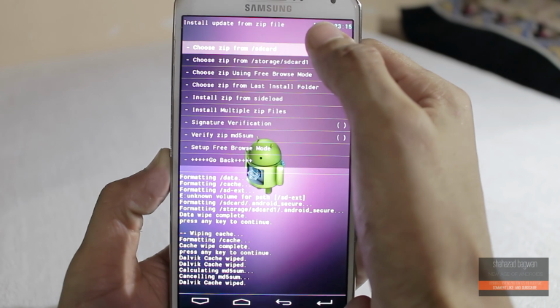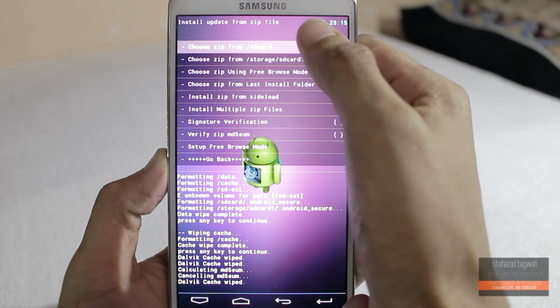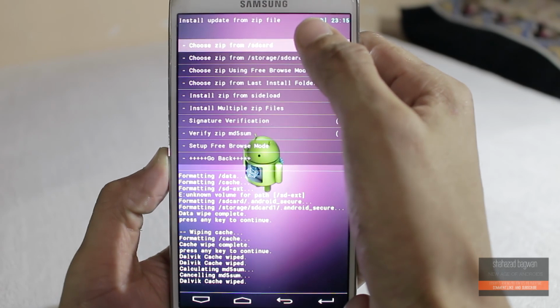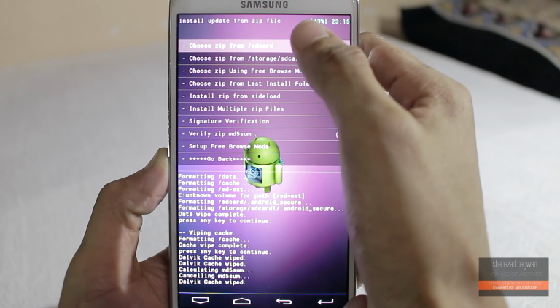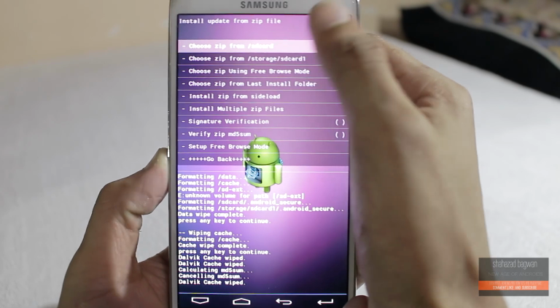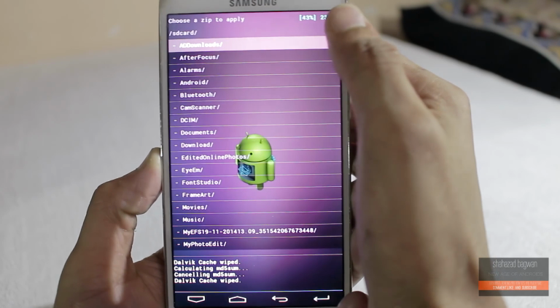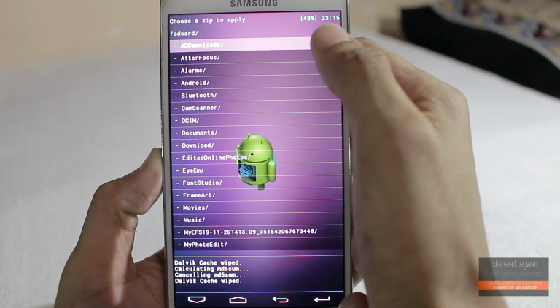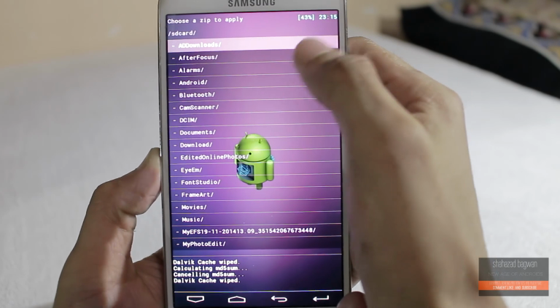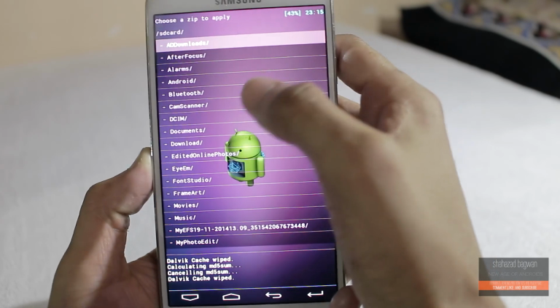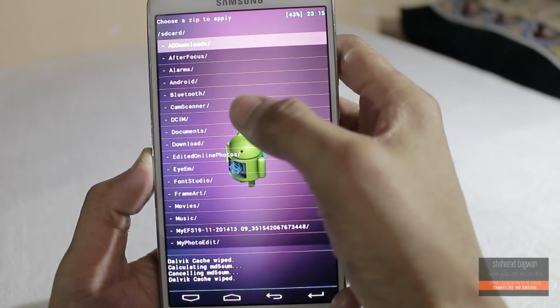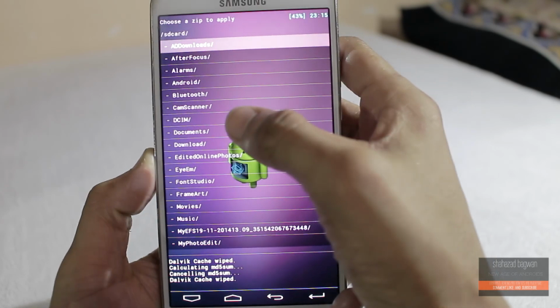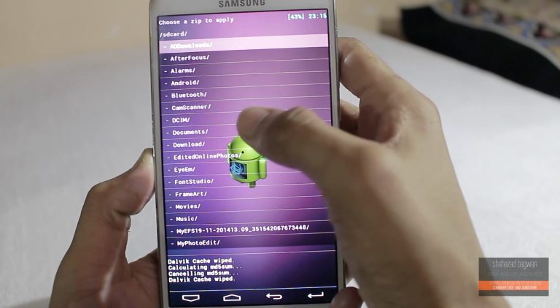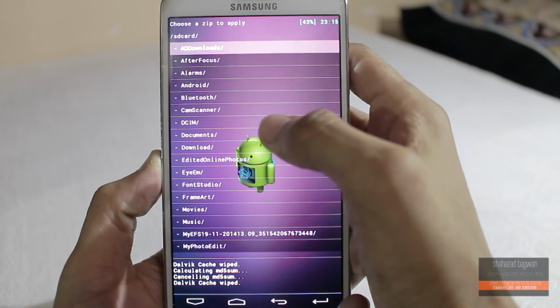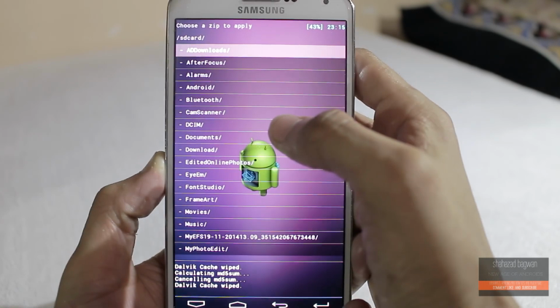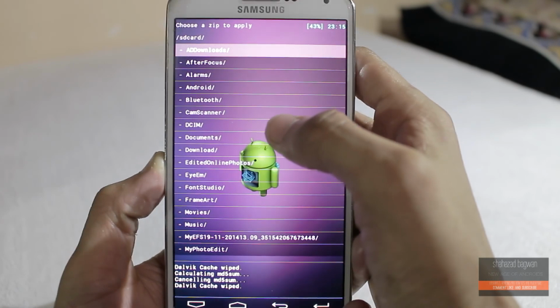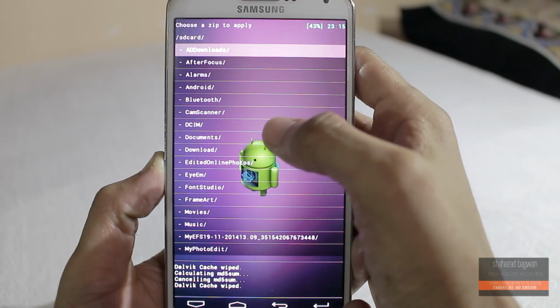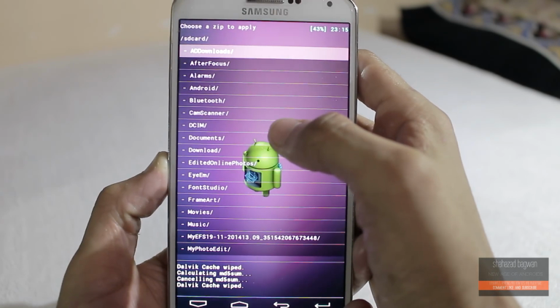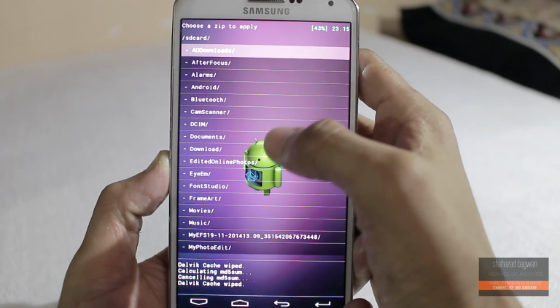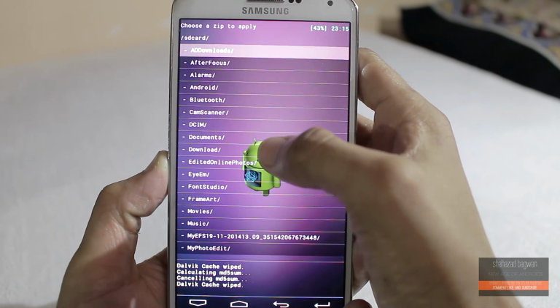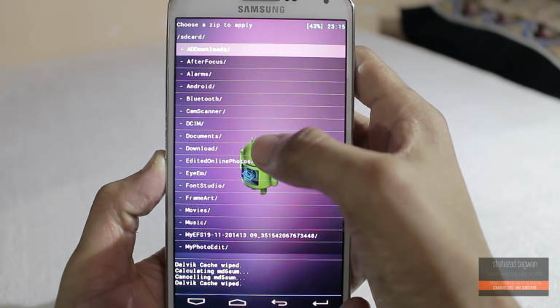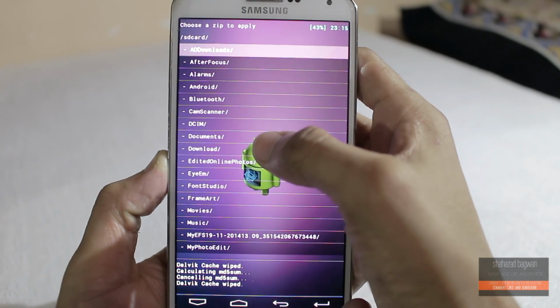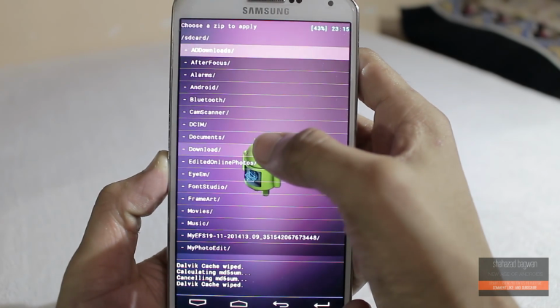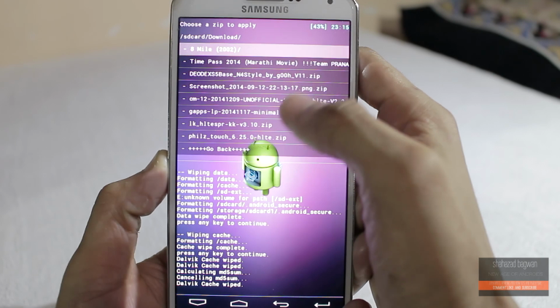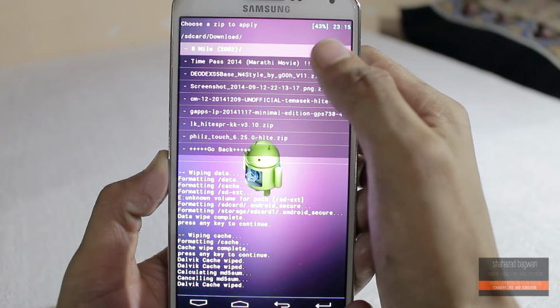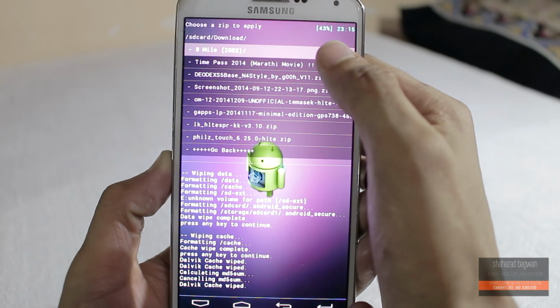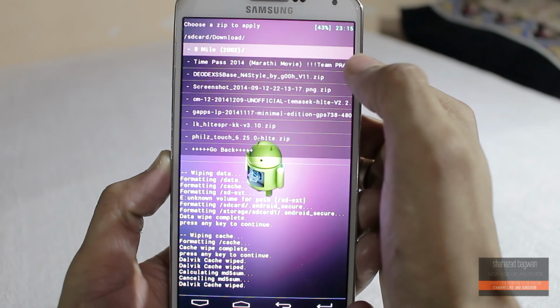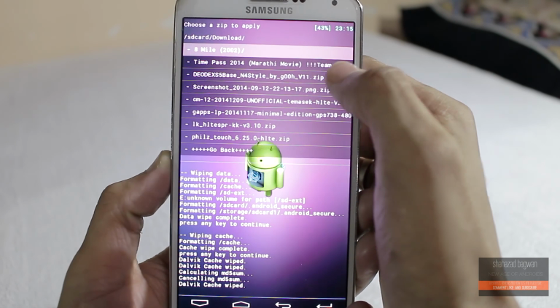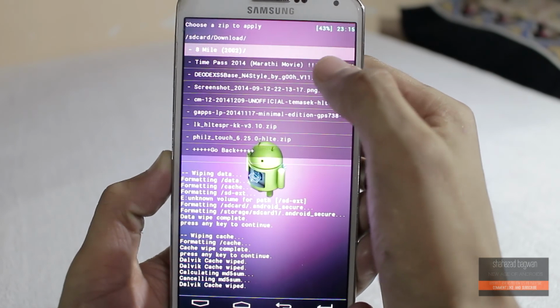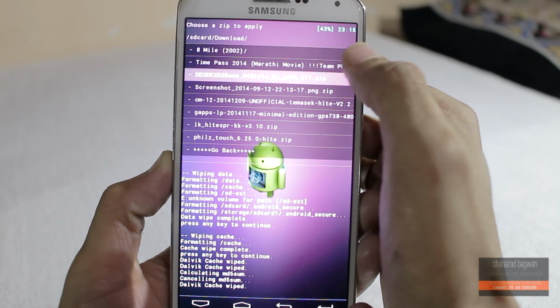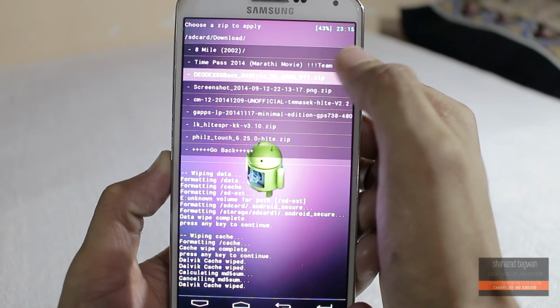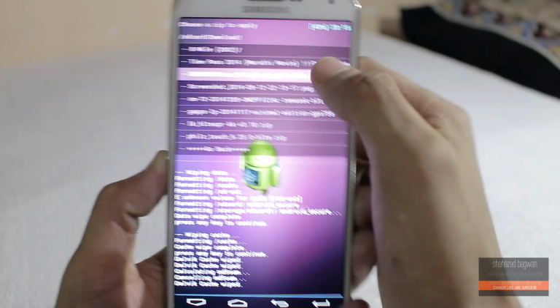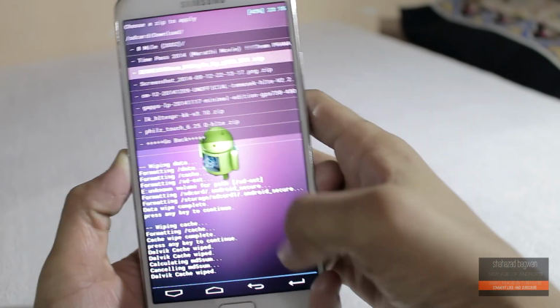Now go ahead and hit install zip, find the ROM file that you have downloaded, click on it, and hit install.